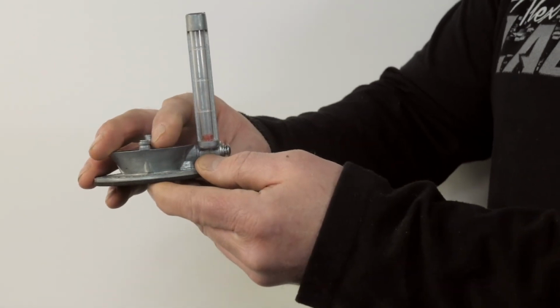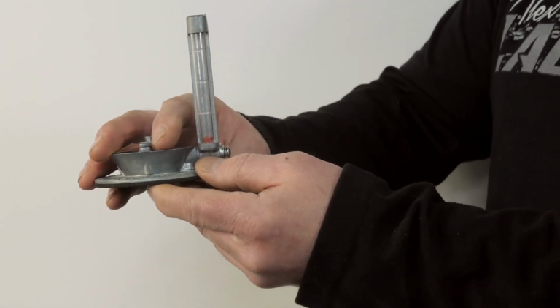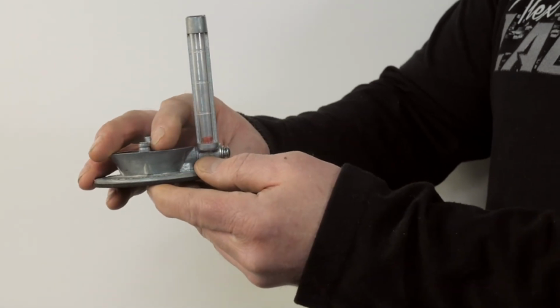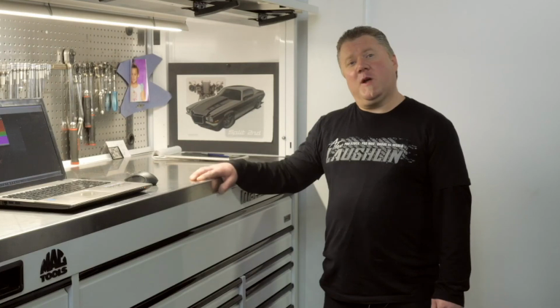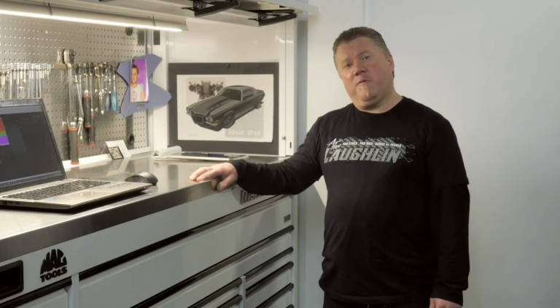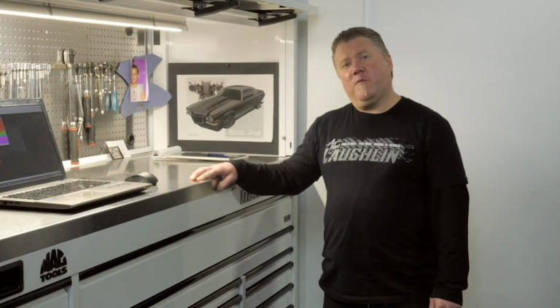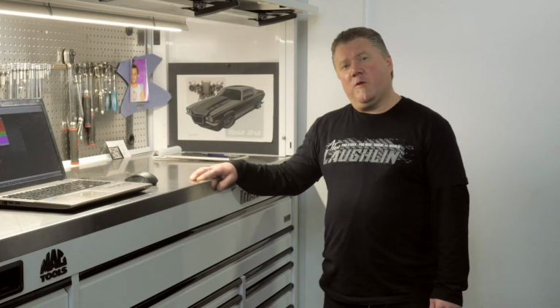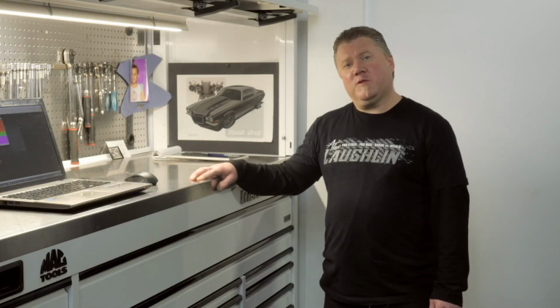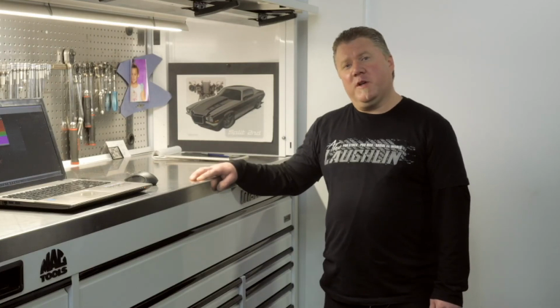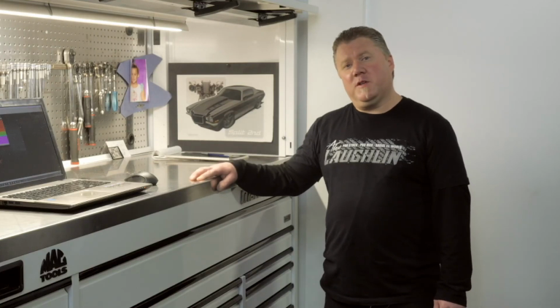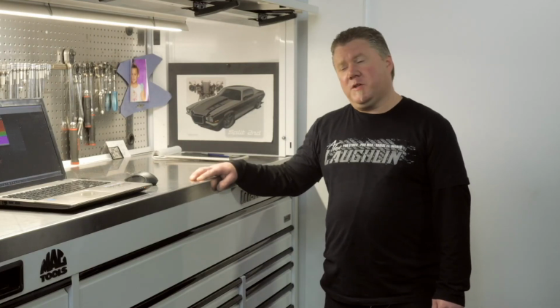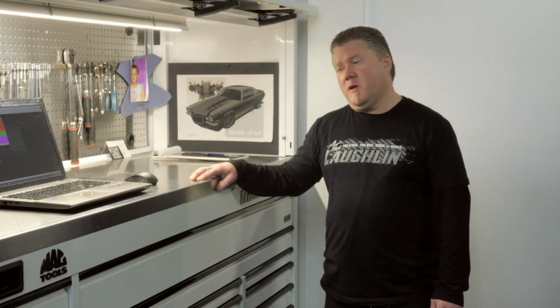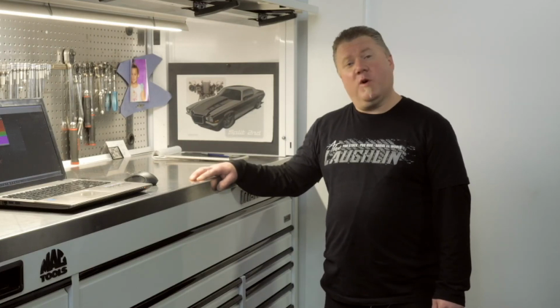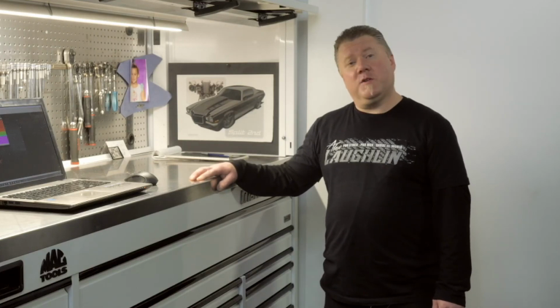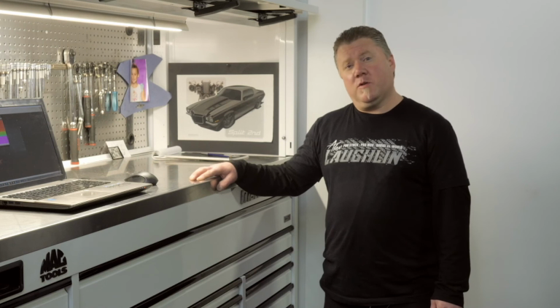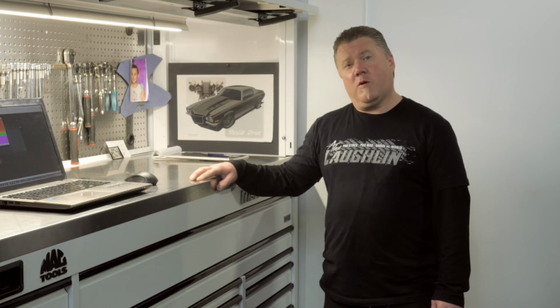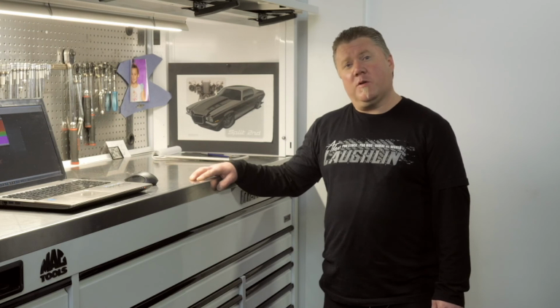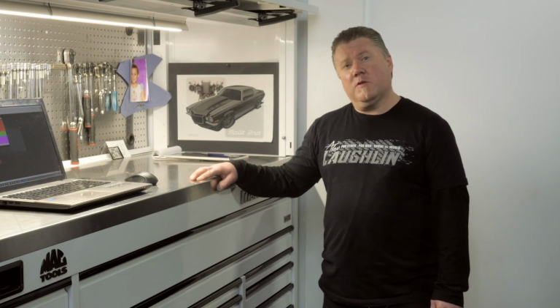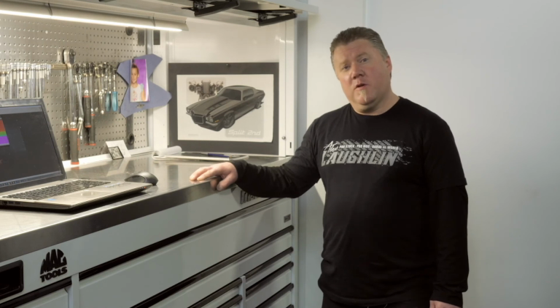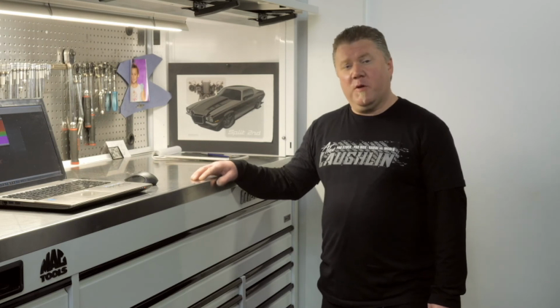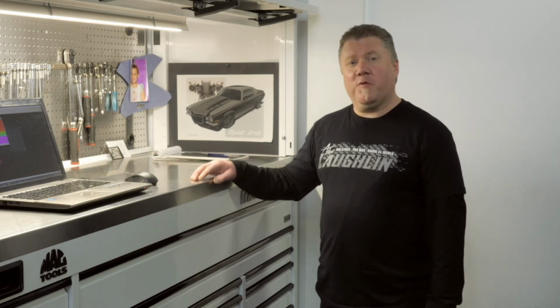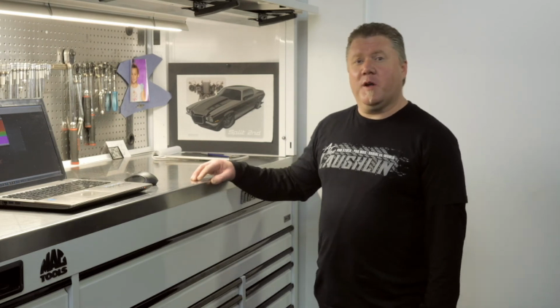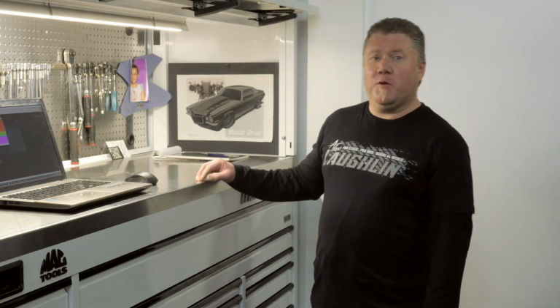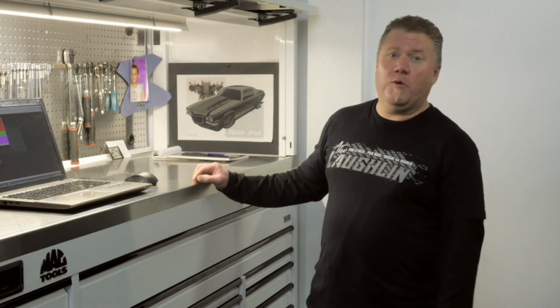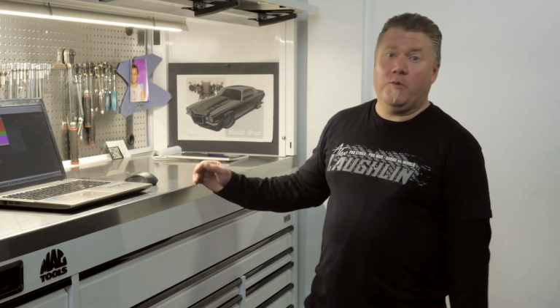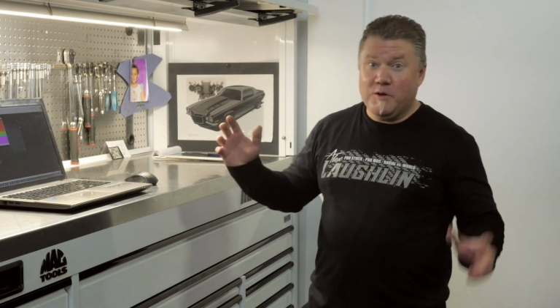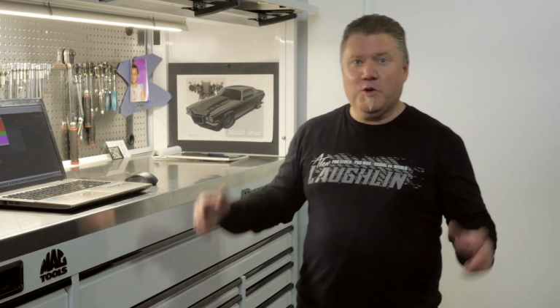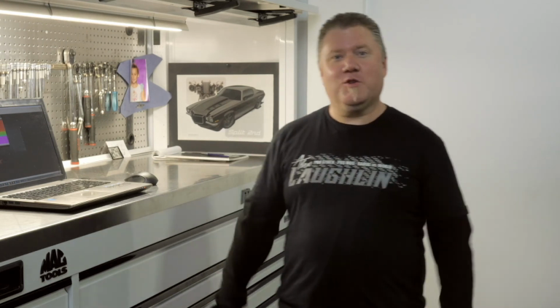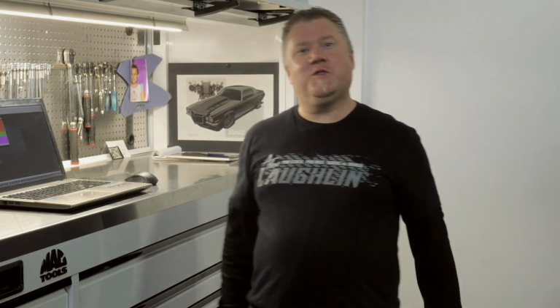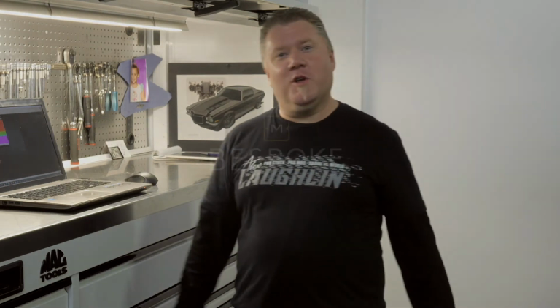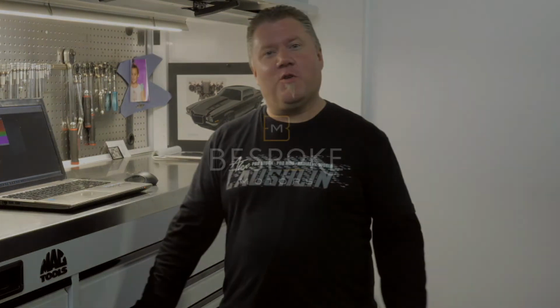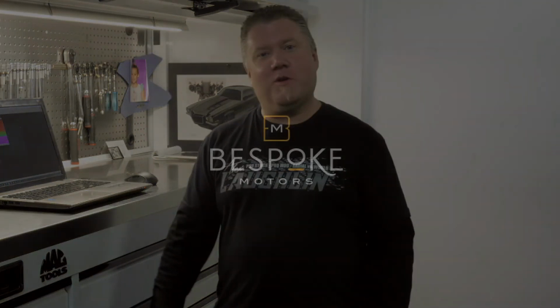Well, that wraps it up for this week's edition of What's in Your Drawers. Feel free to show us what's in your drawers.